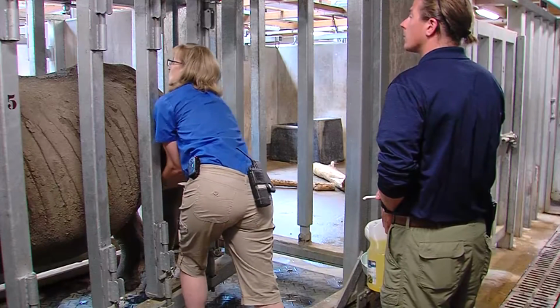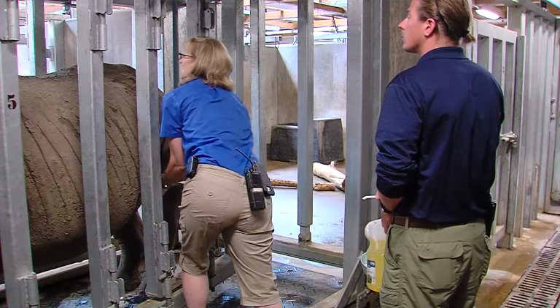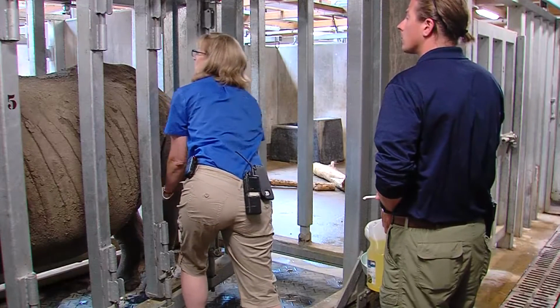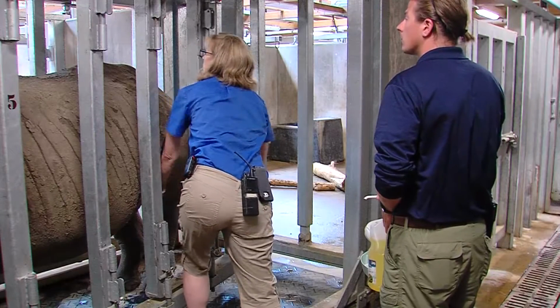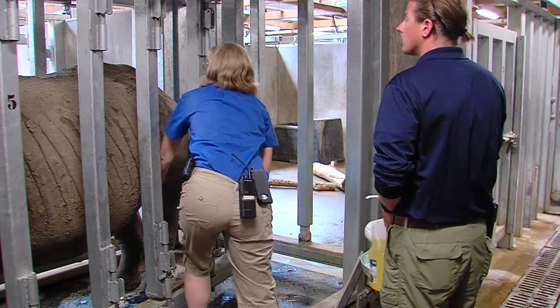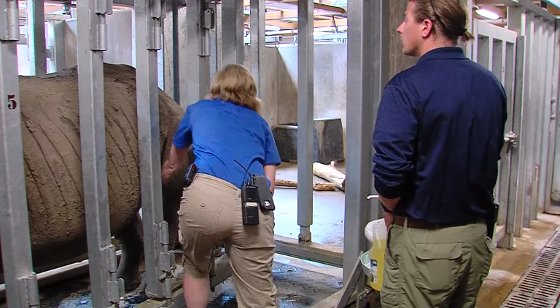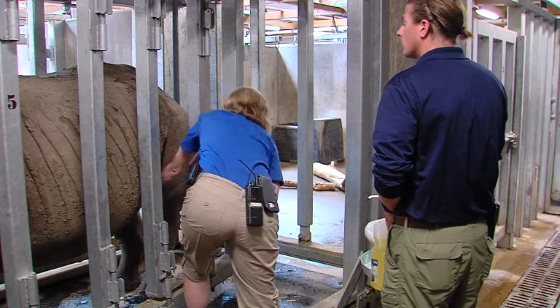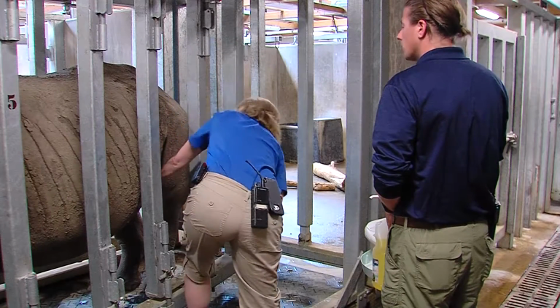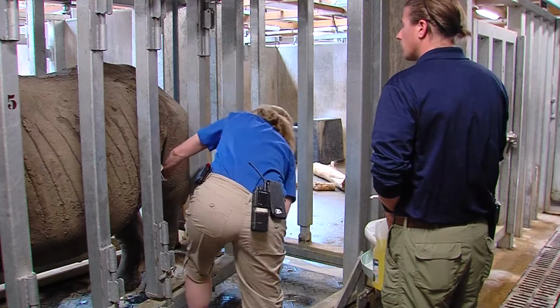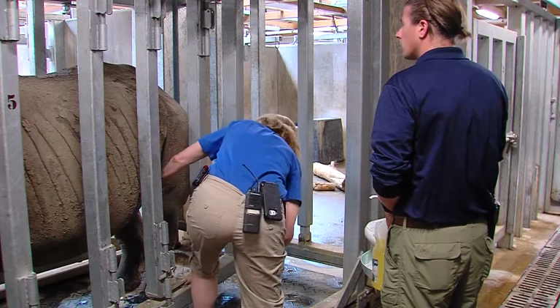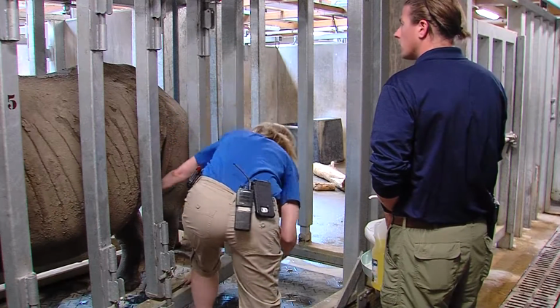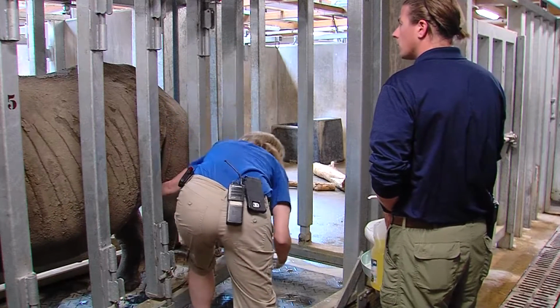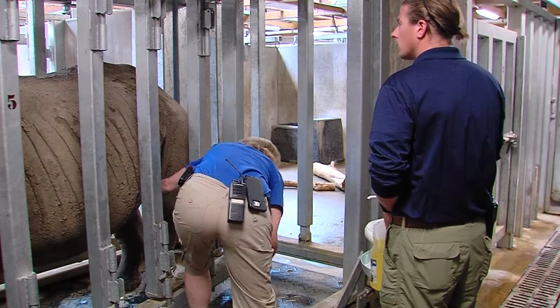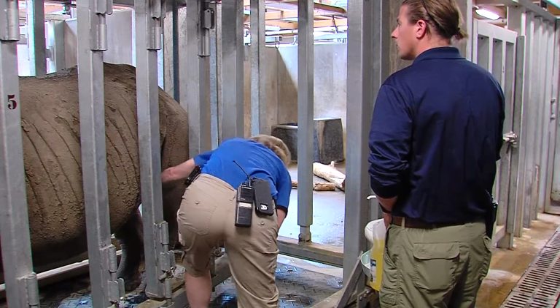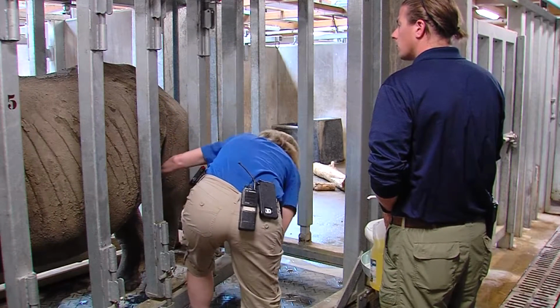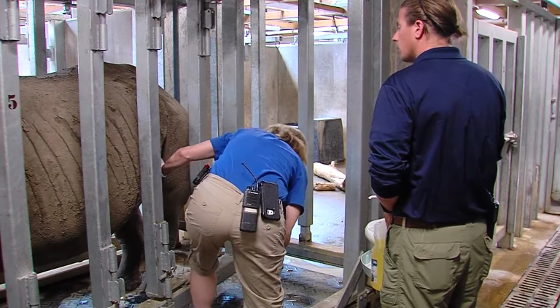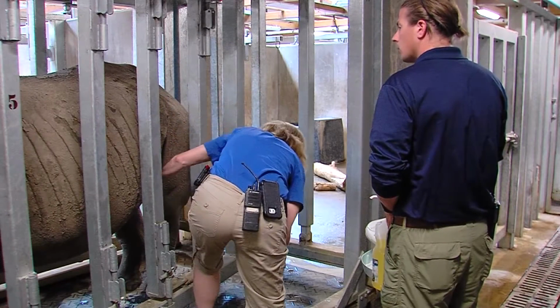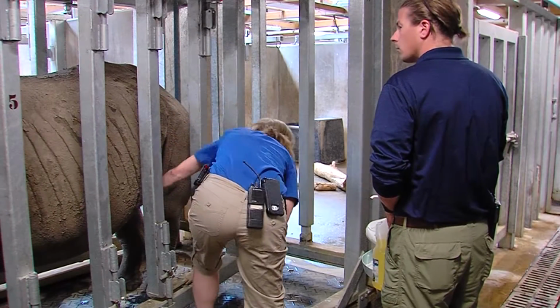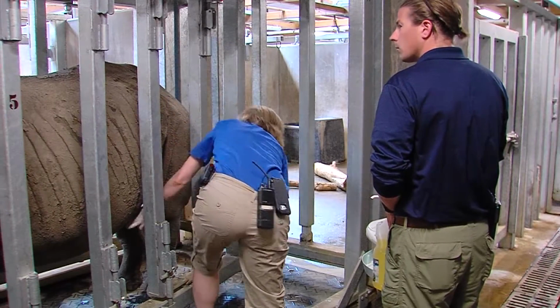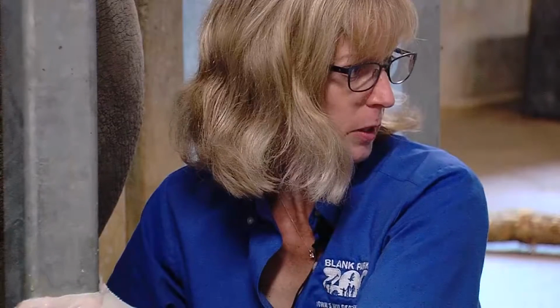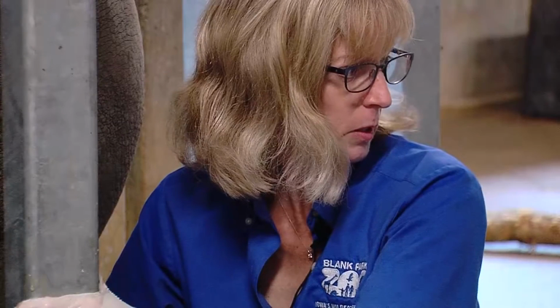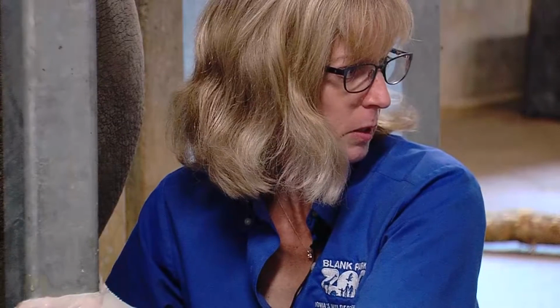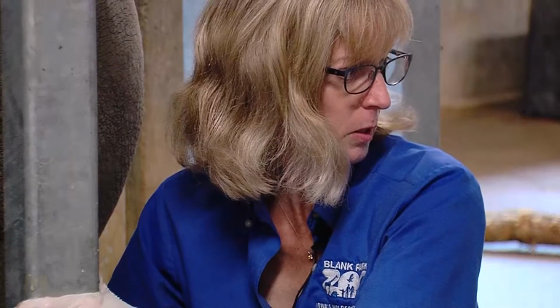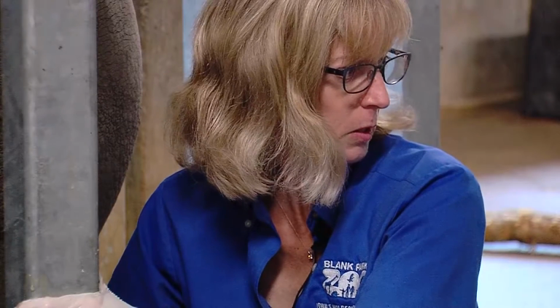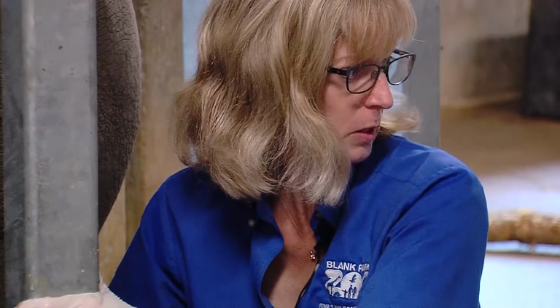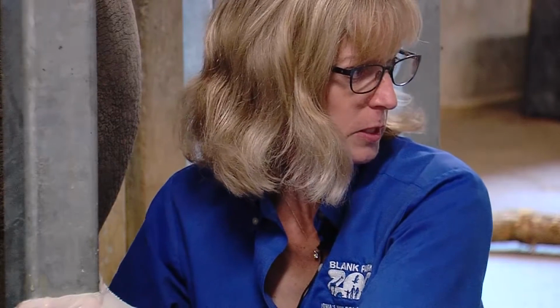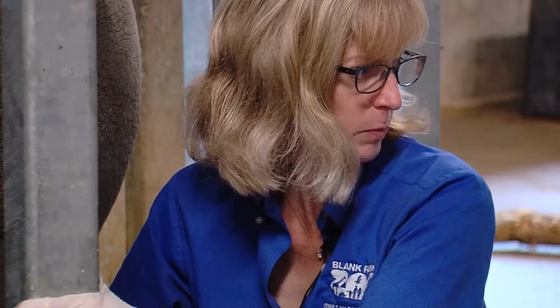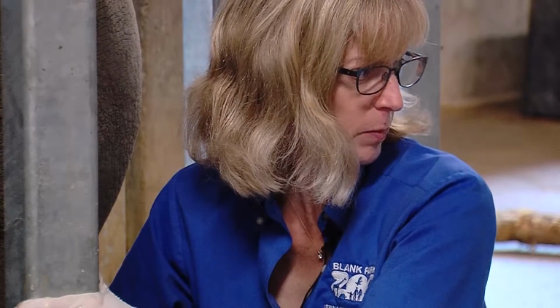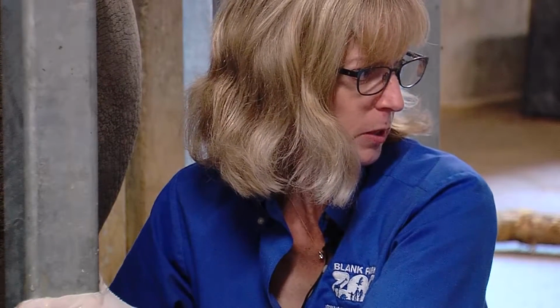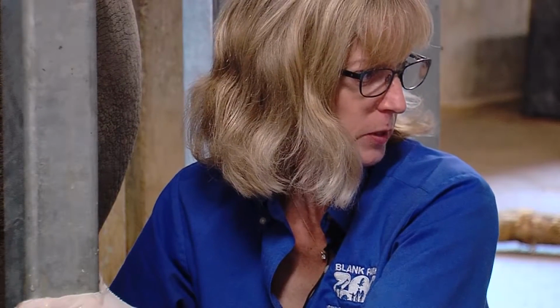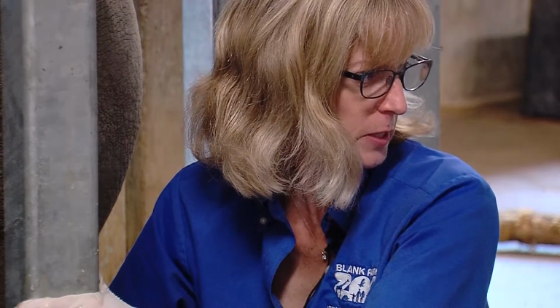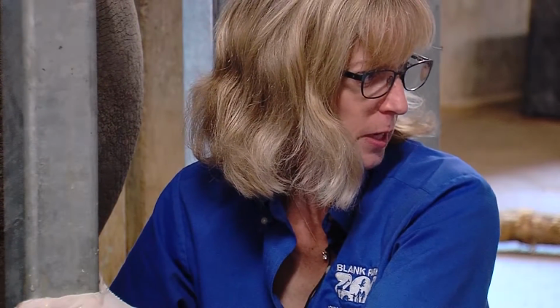It does seem like she's dropped down here. I mean, look how round she is down here. Easy mama, what's that?